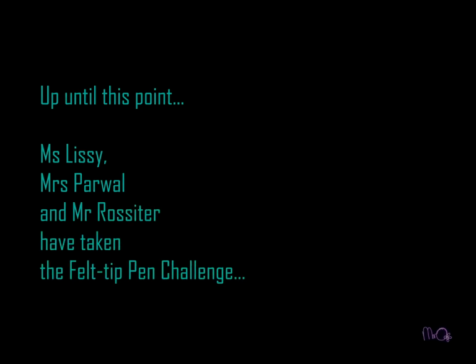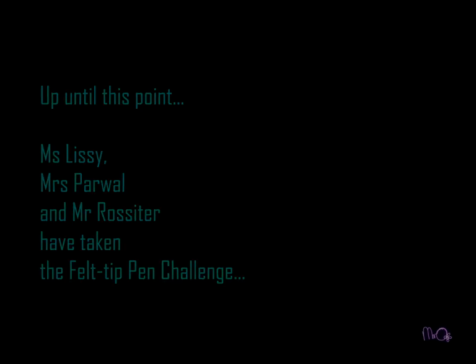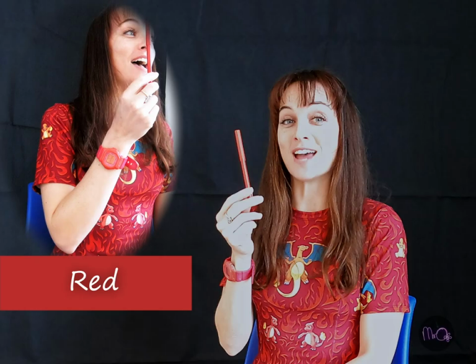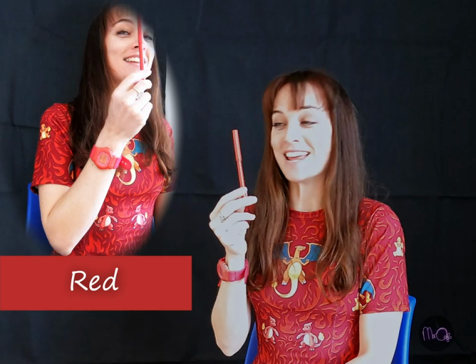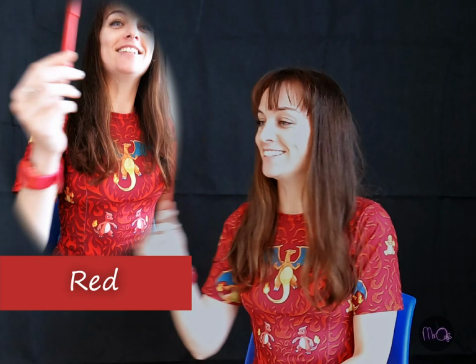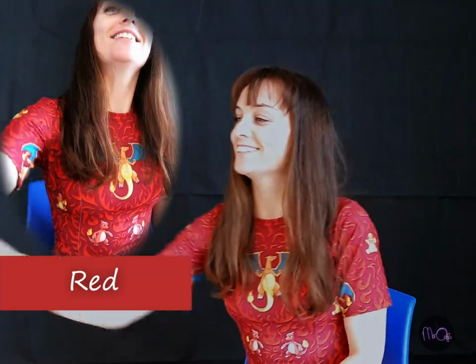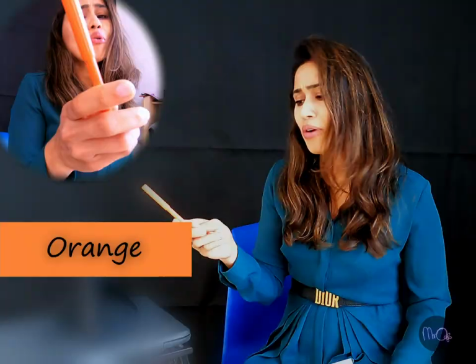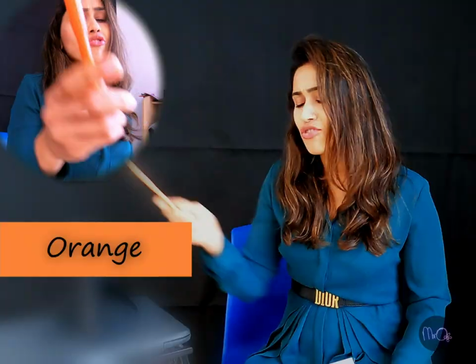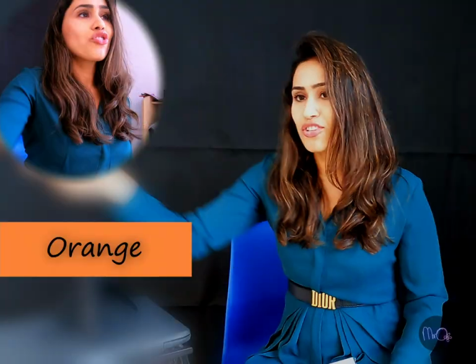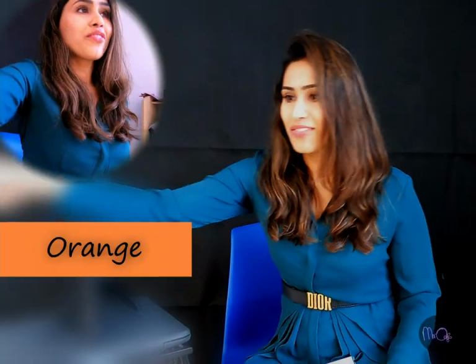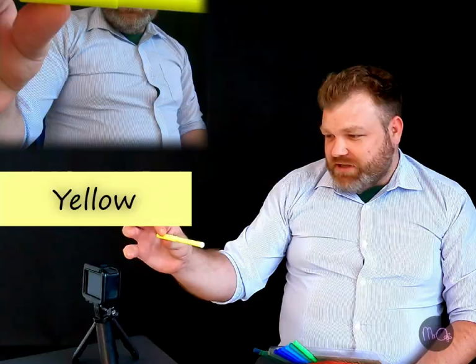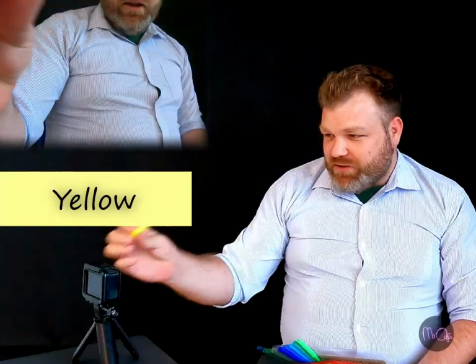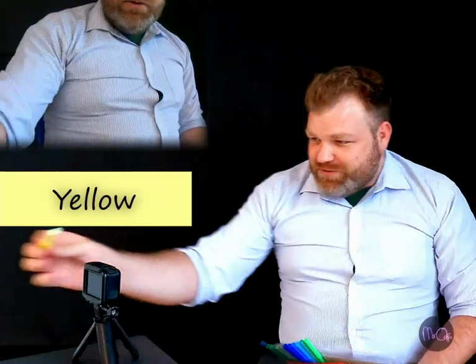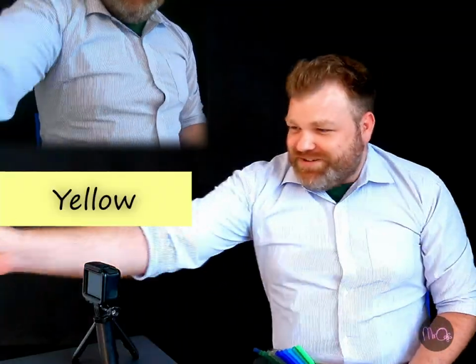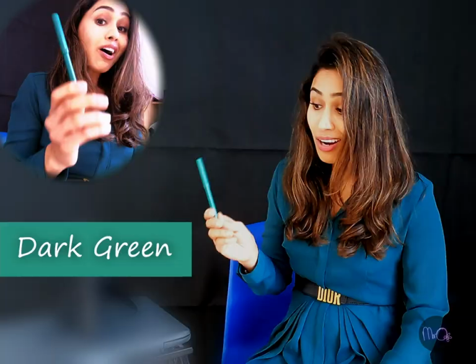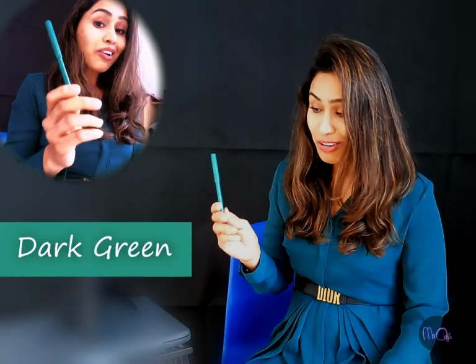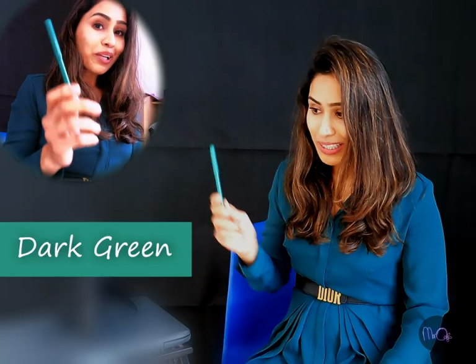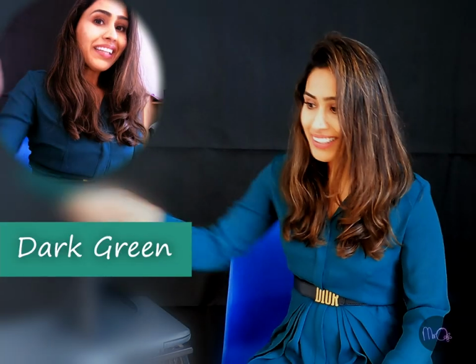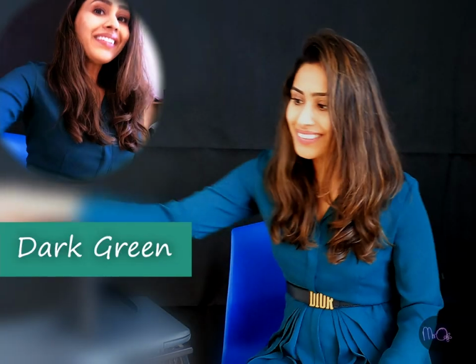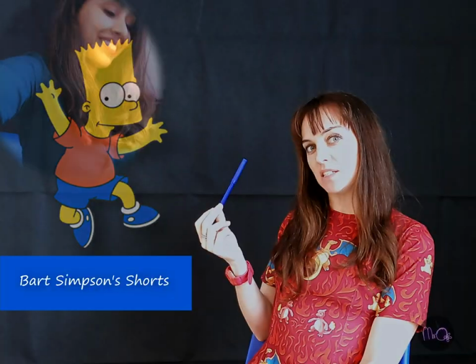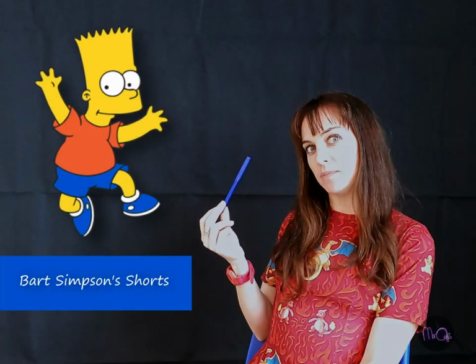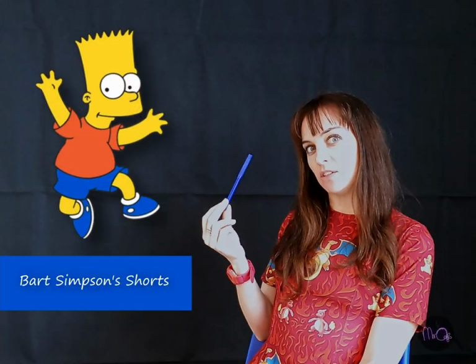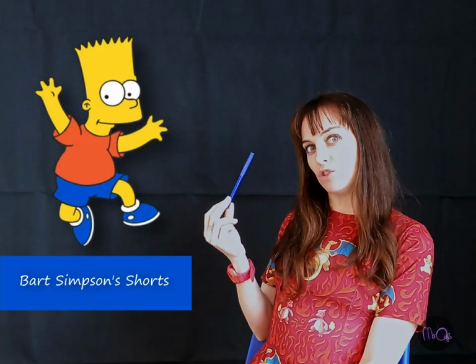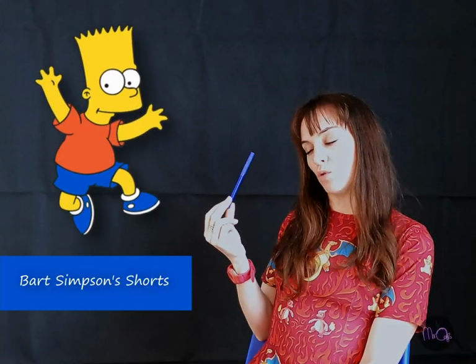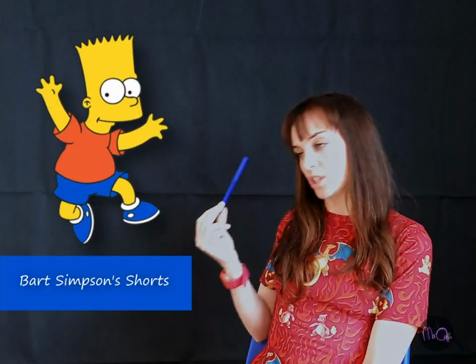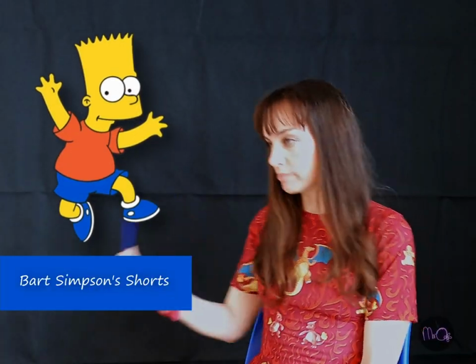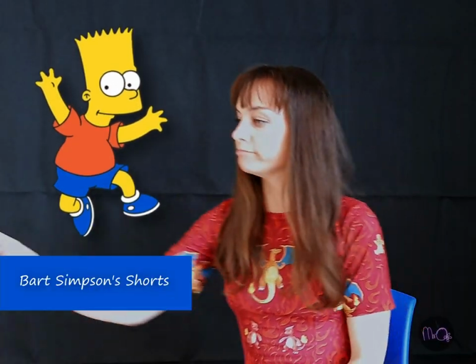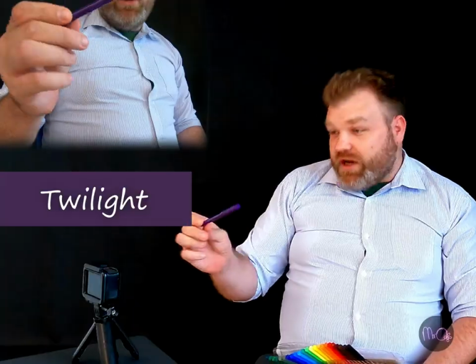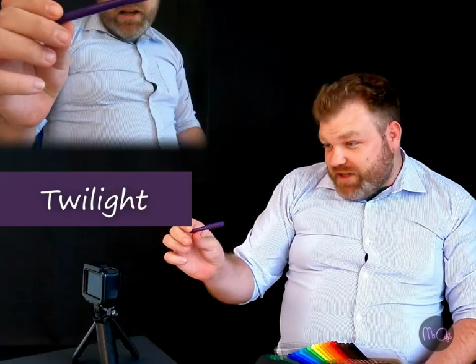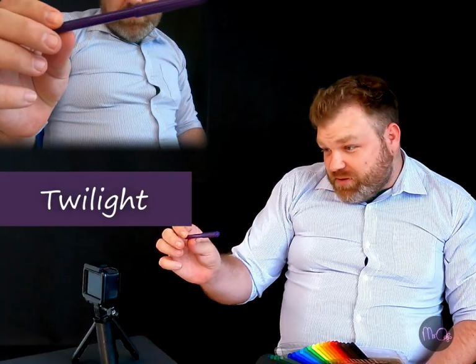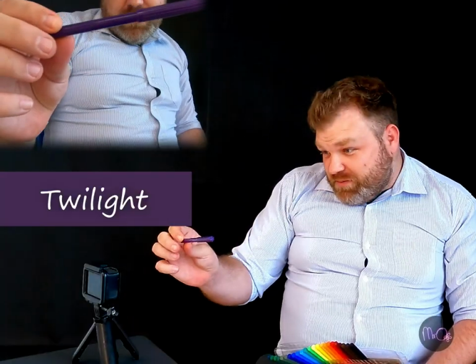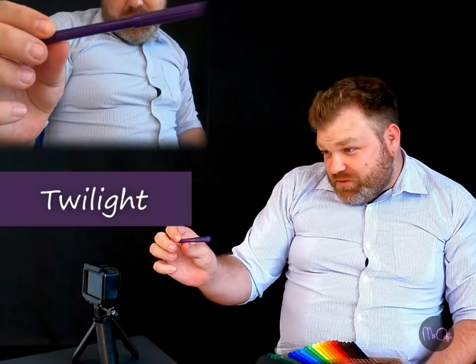Red. Orange. Yellow. Dark green by Simpsons shorts. Twilight purple.